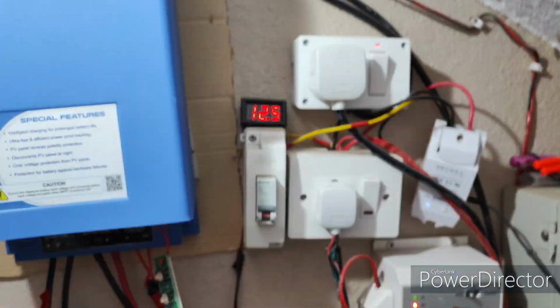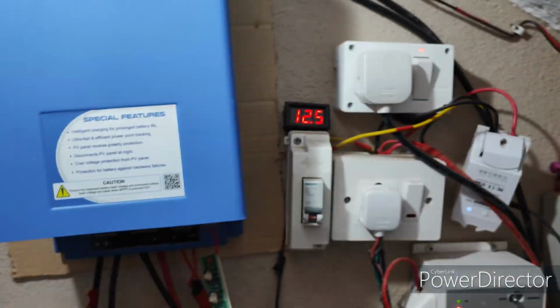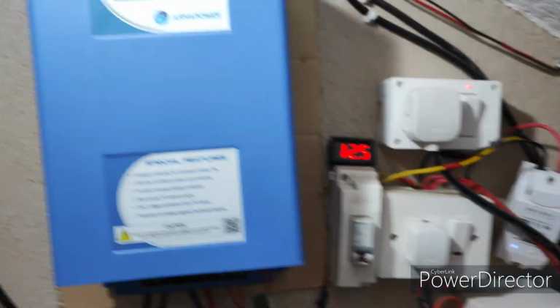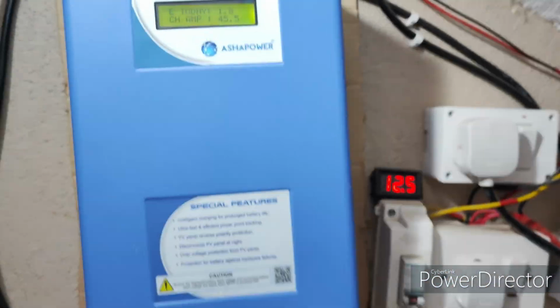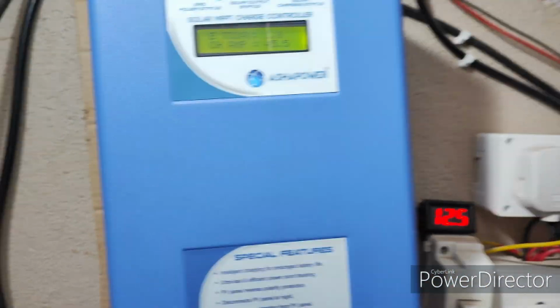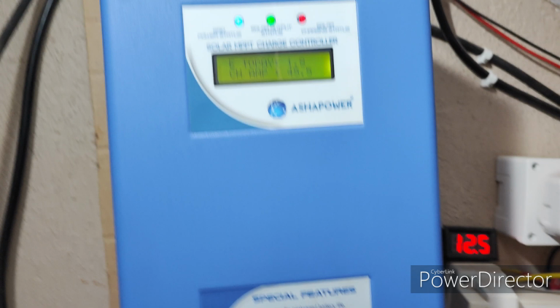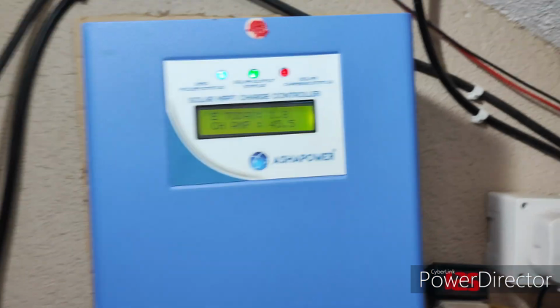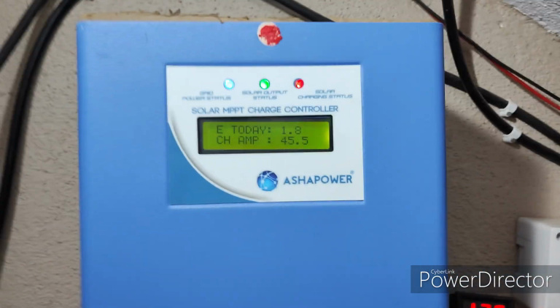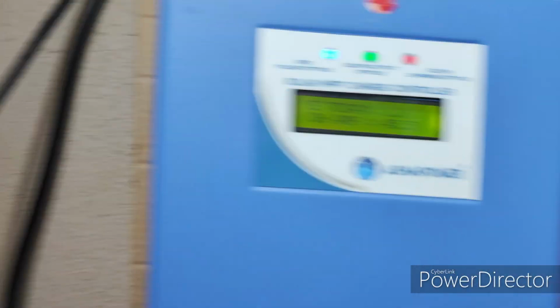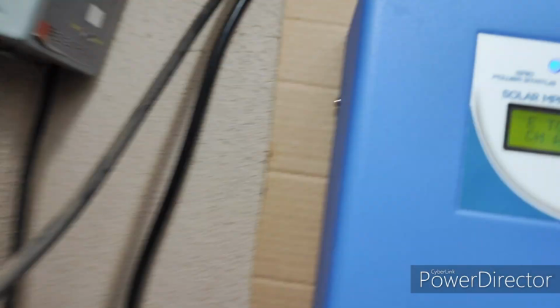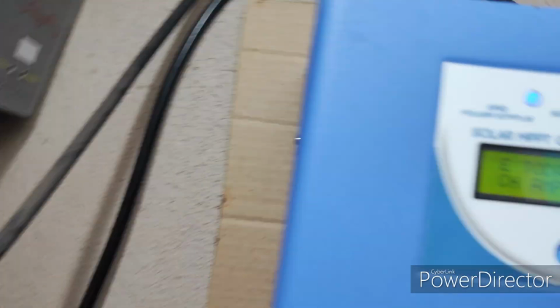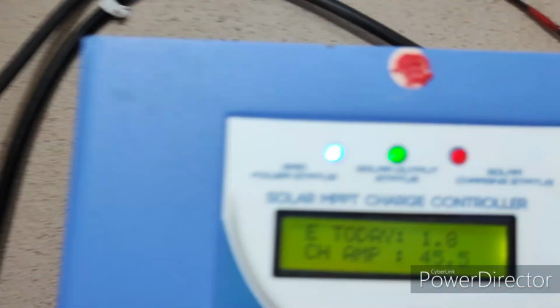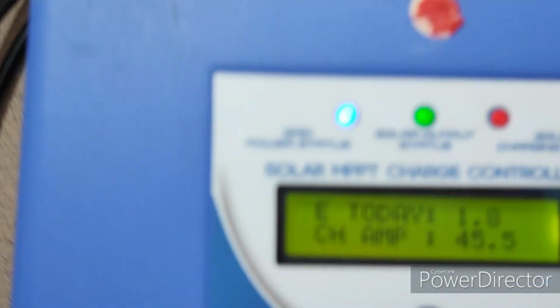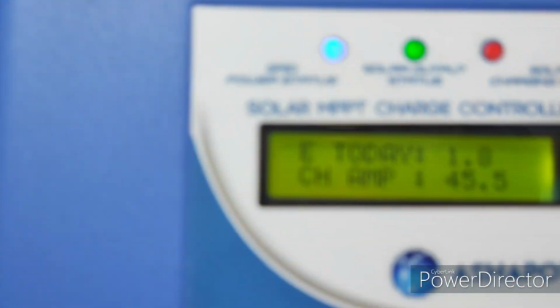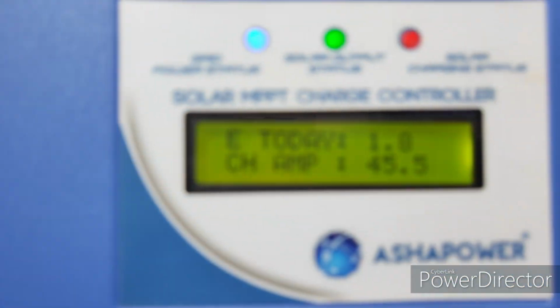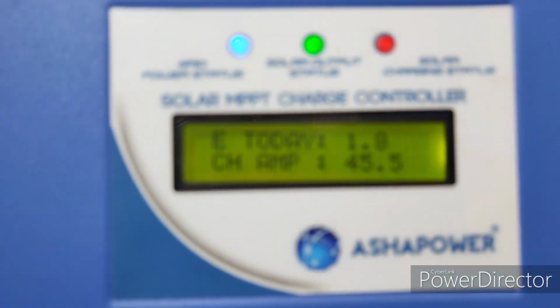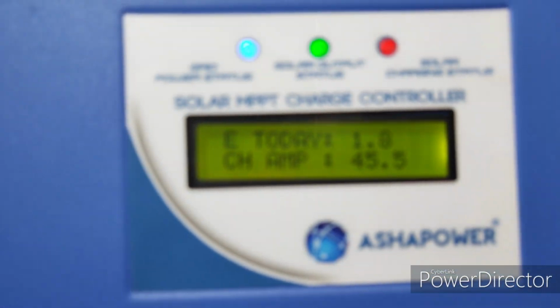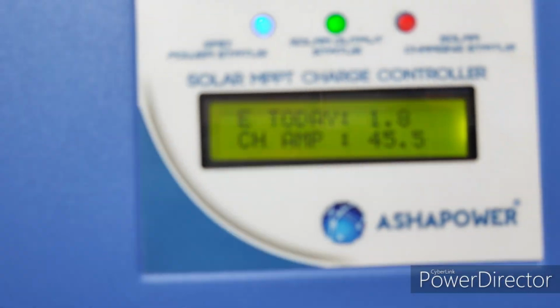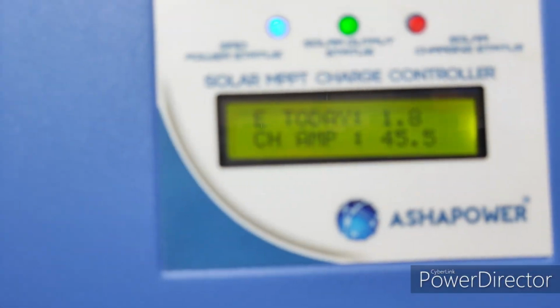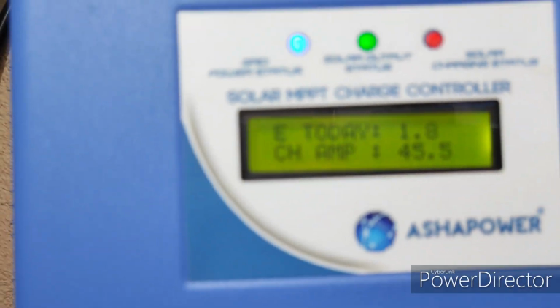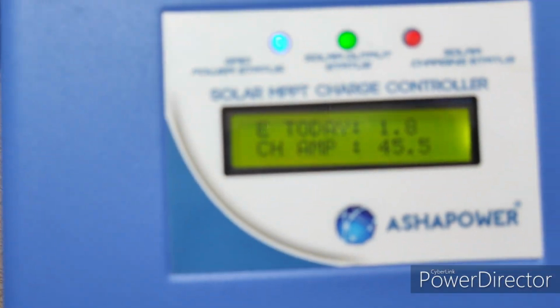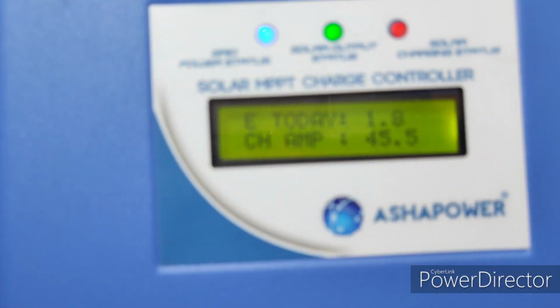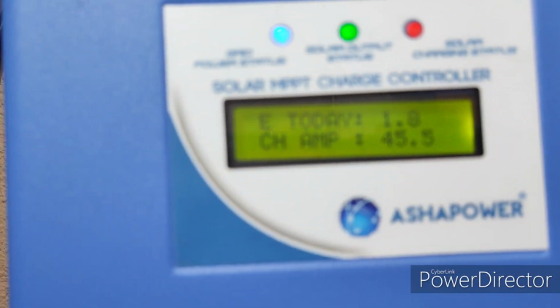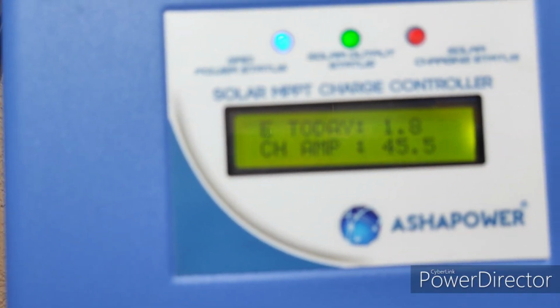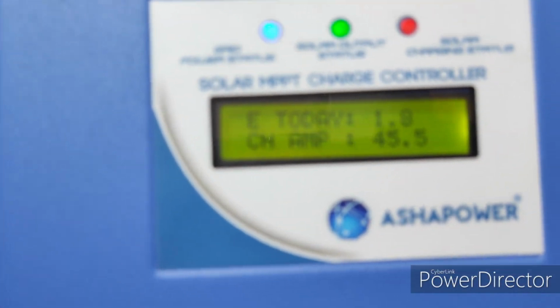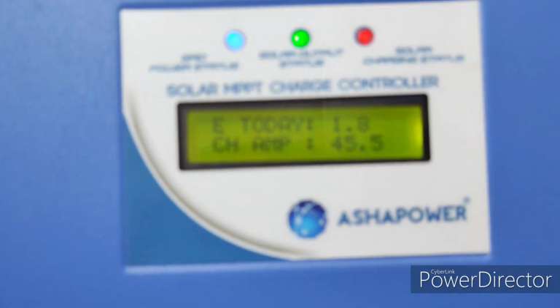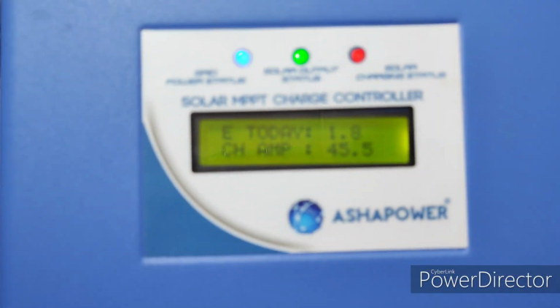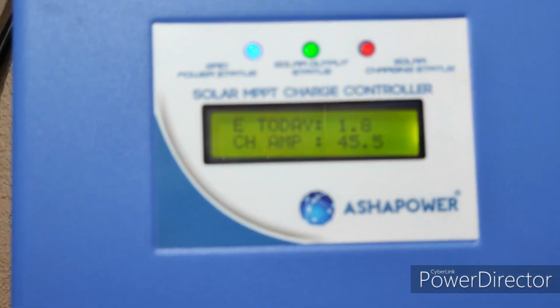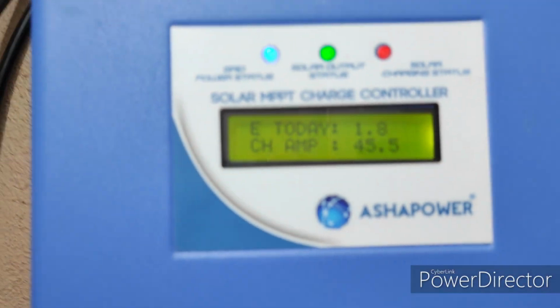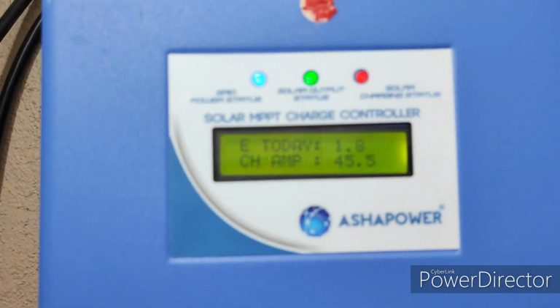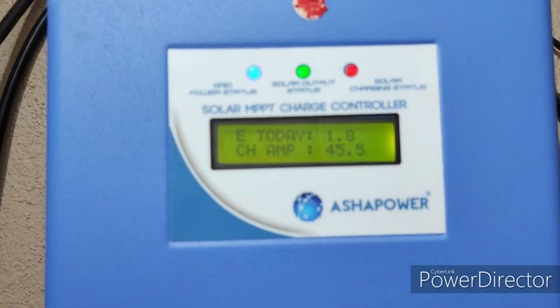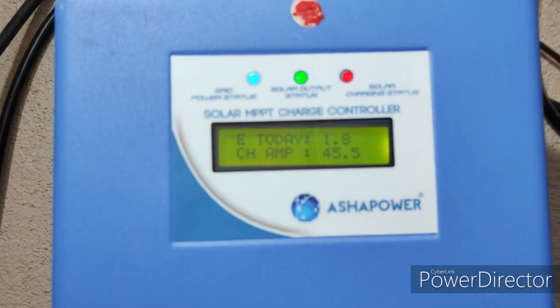Now the charging amps — power getting: 45 amps it is getting.